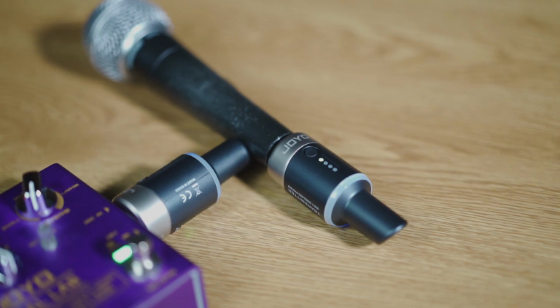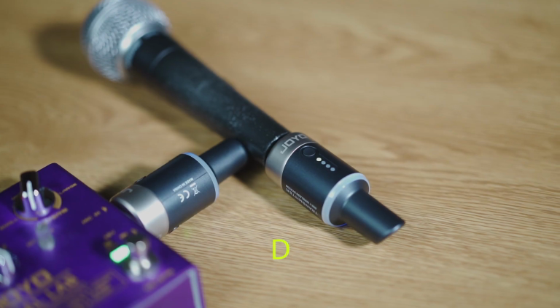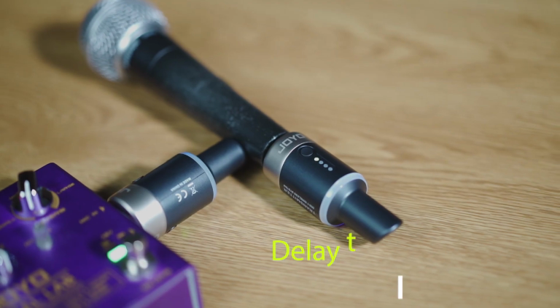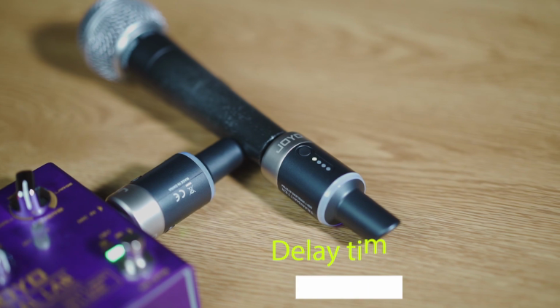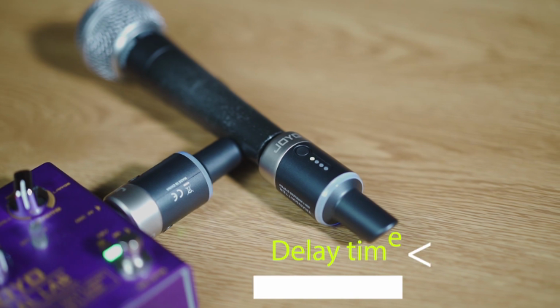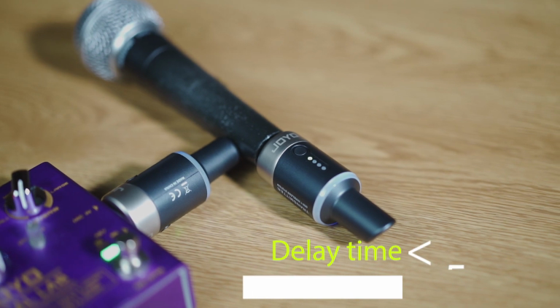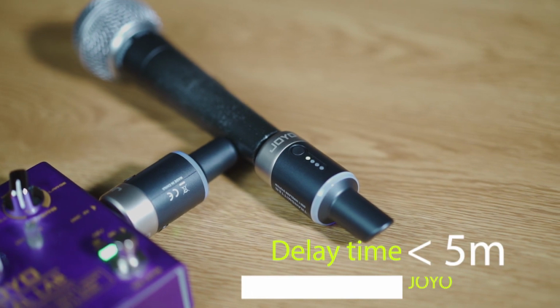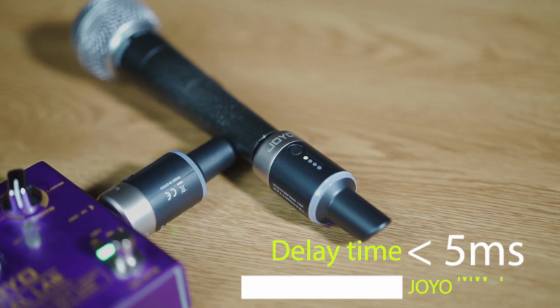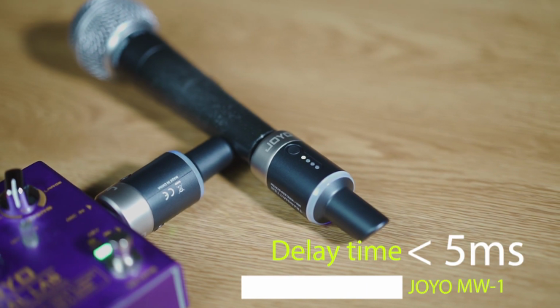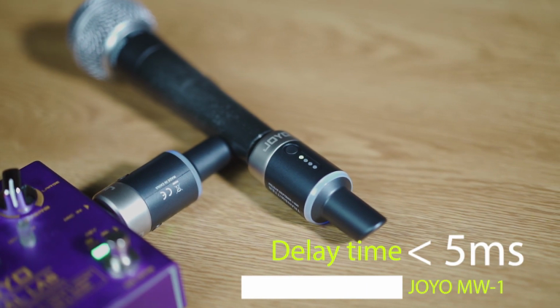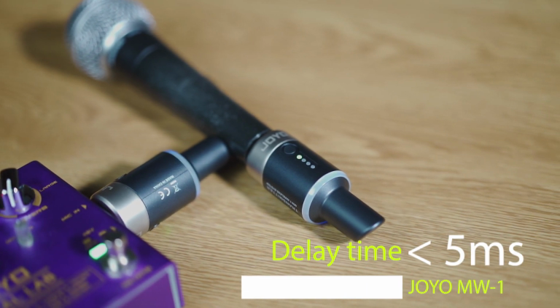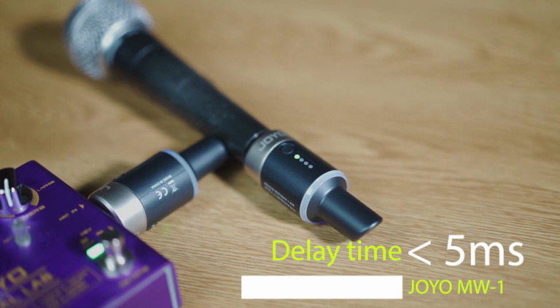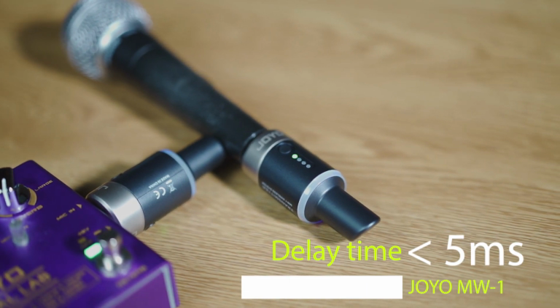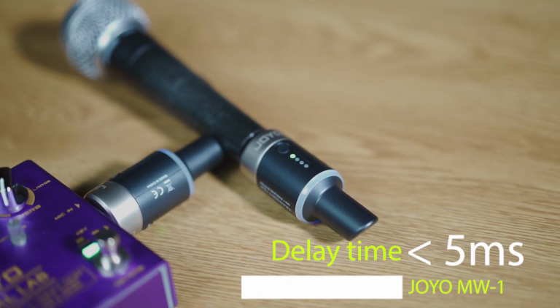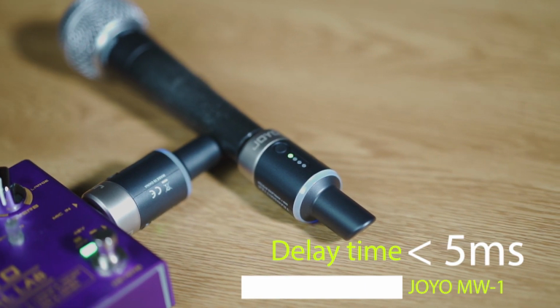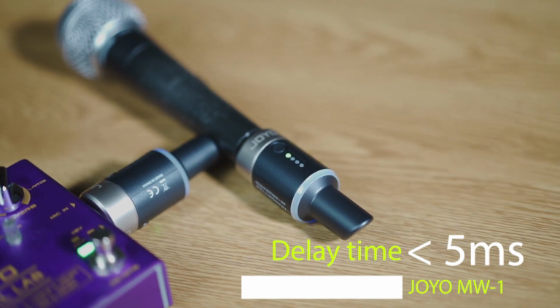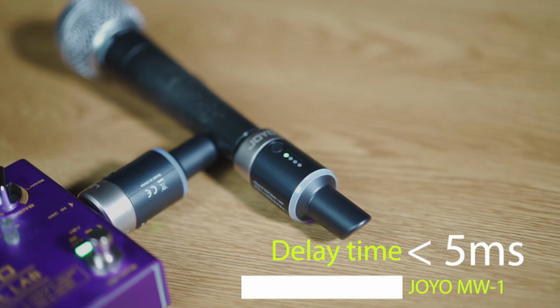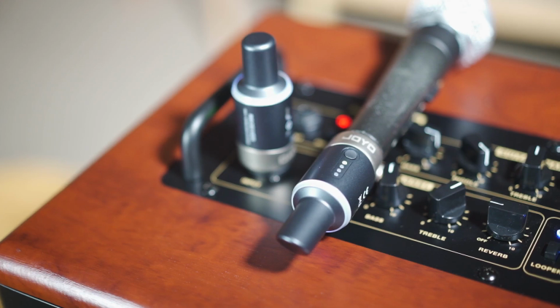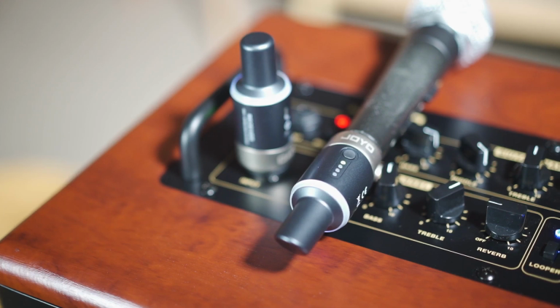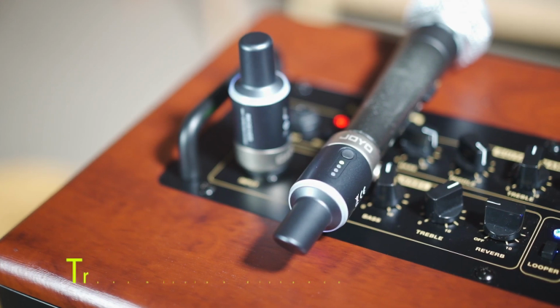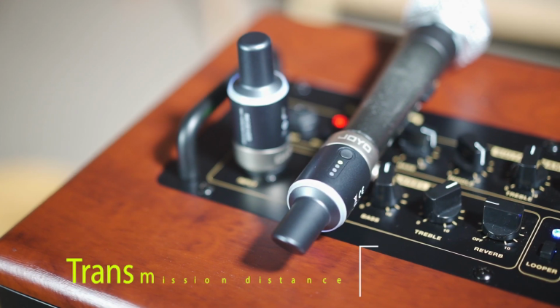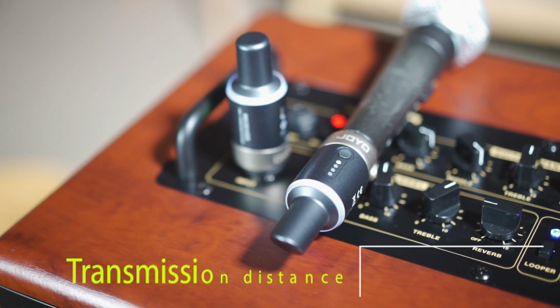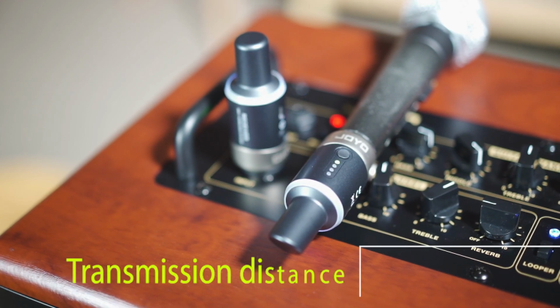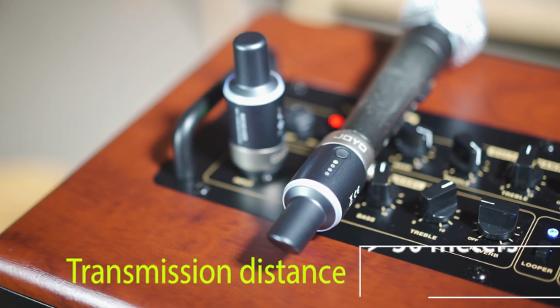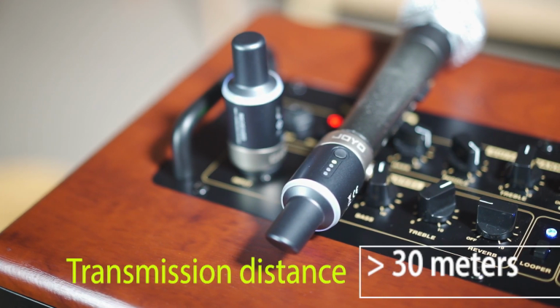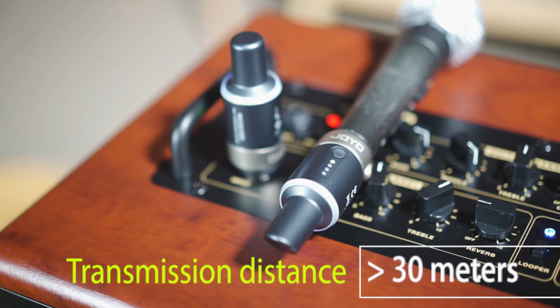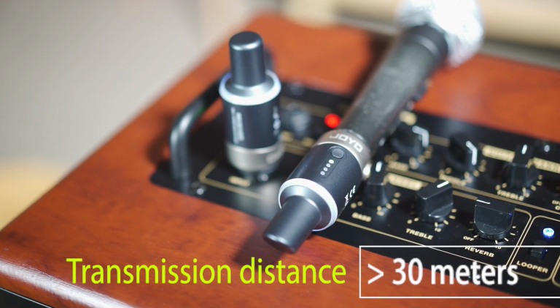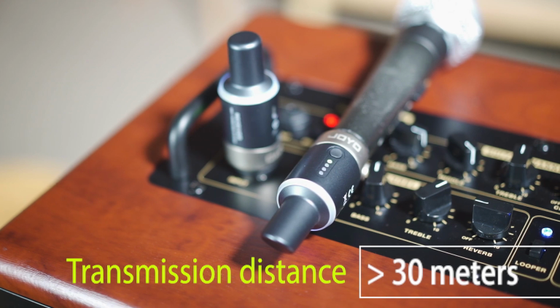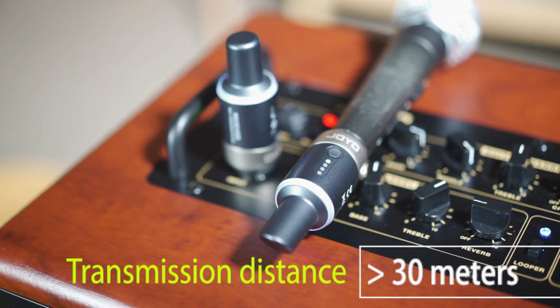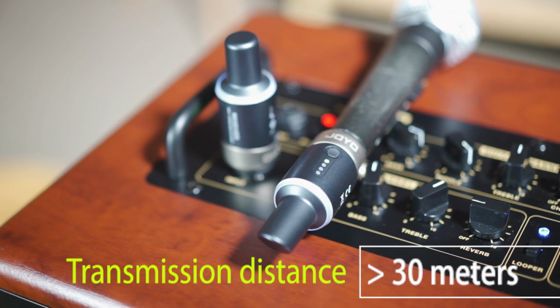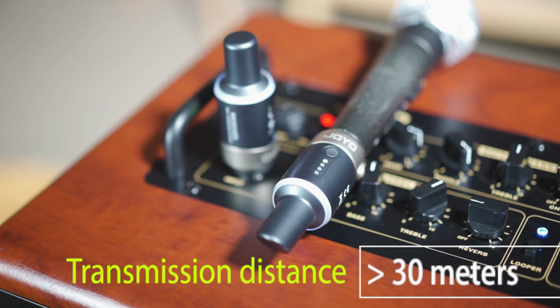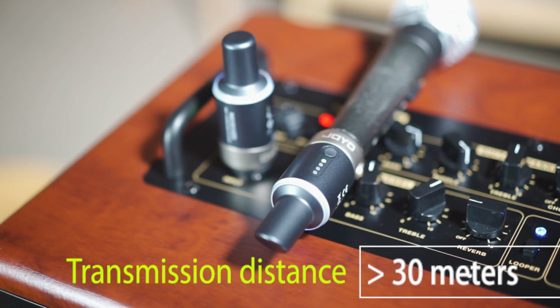Delay time is less than 5 milliseconds, and transmission distance is greater than 30 meters.